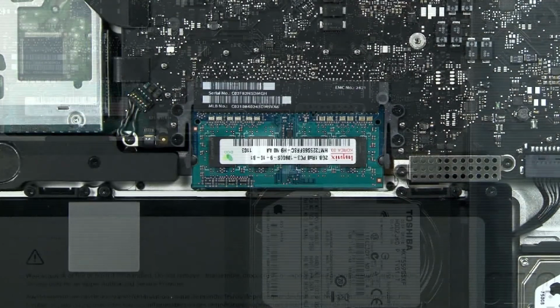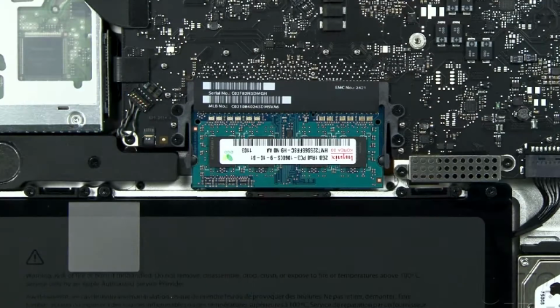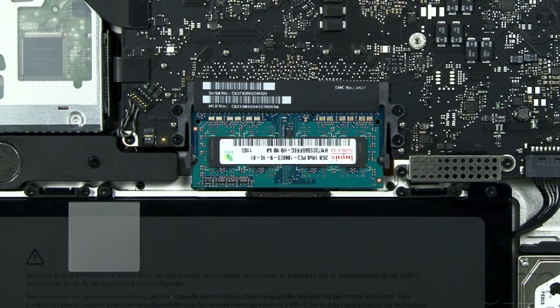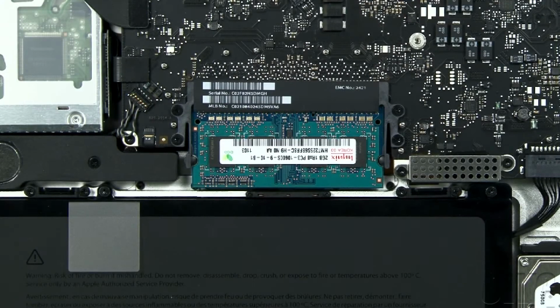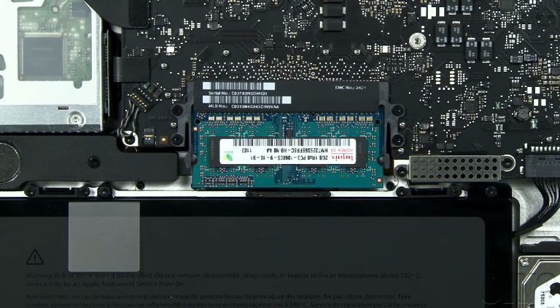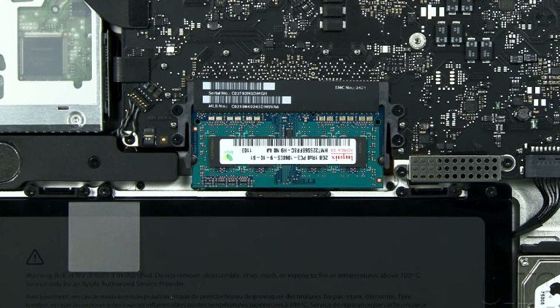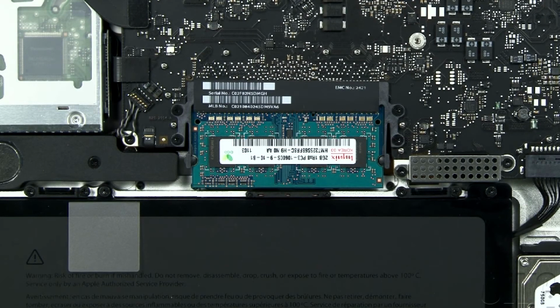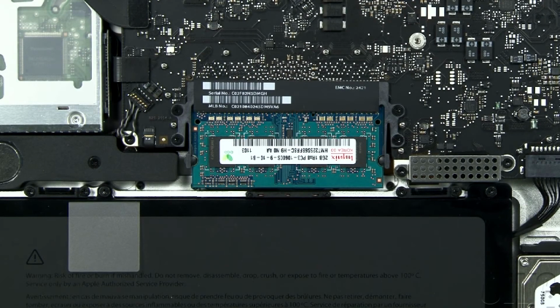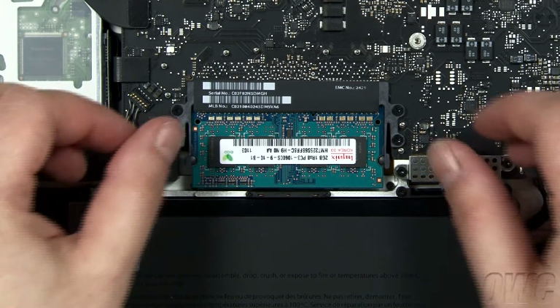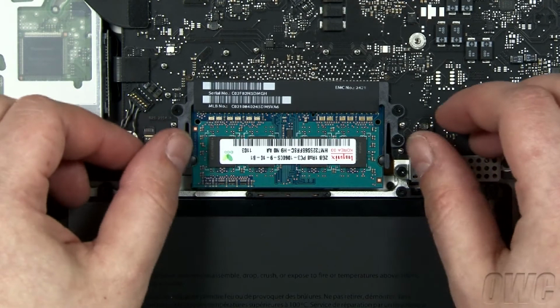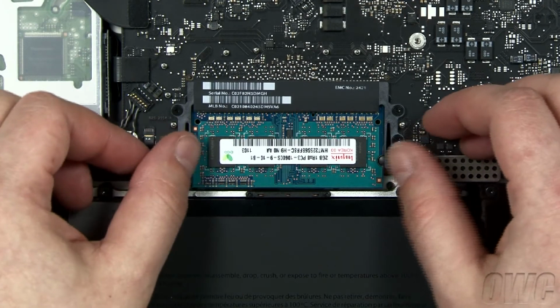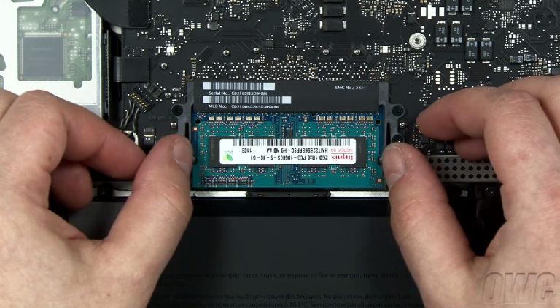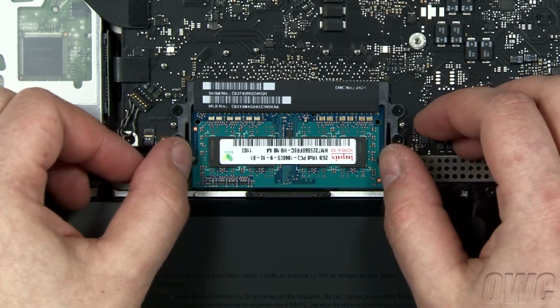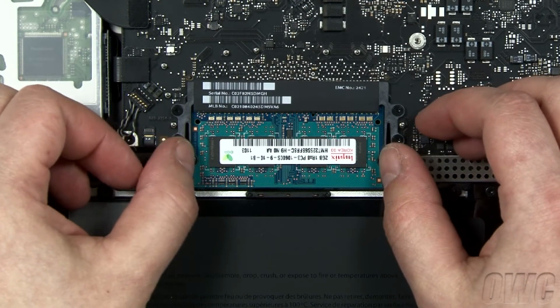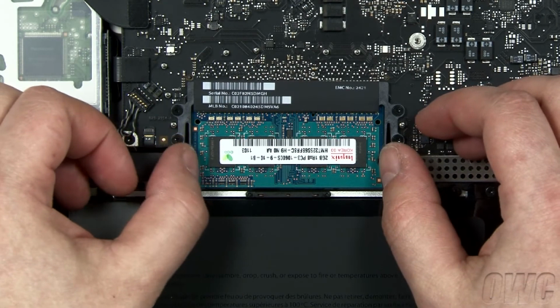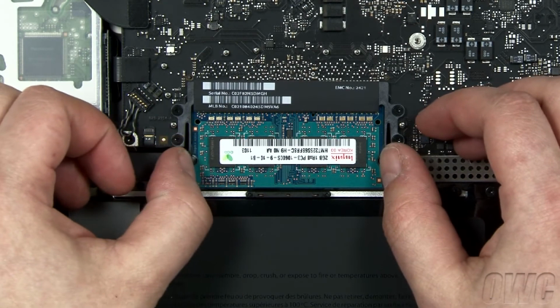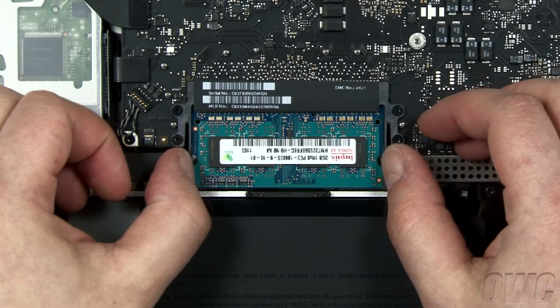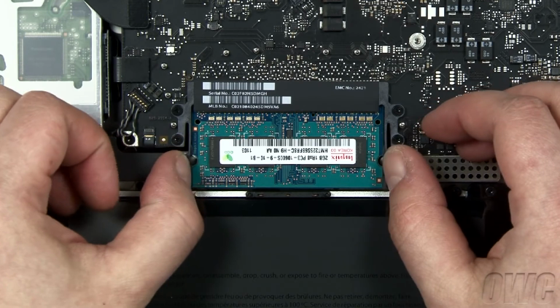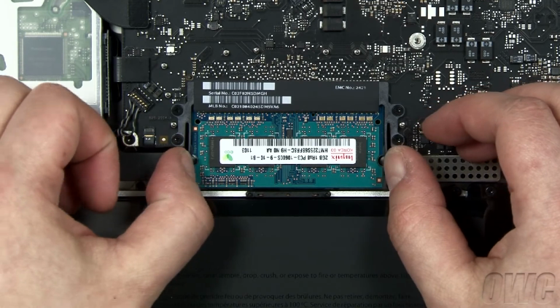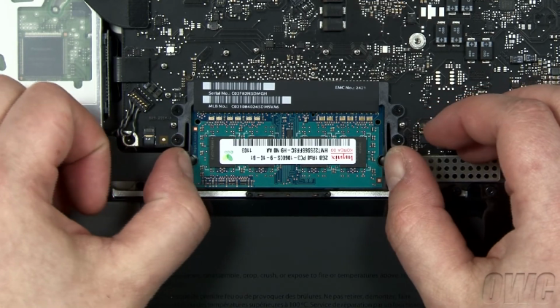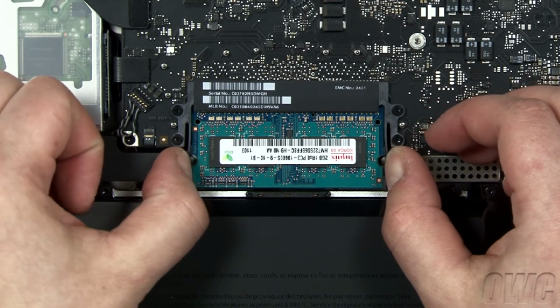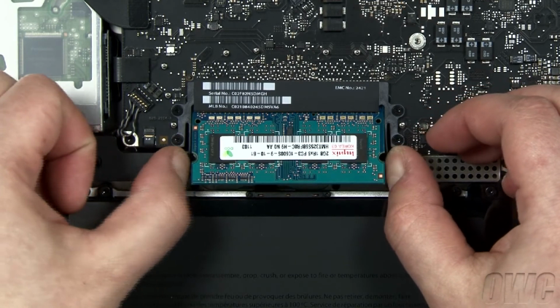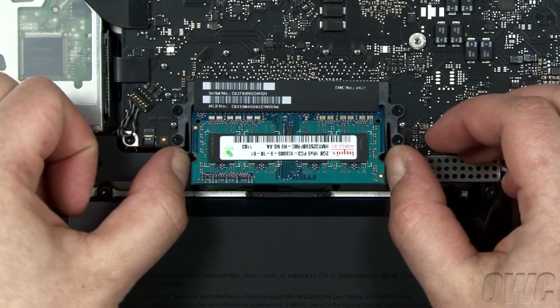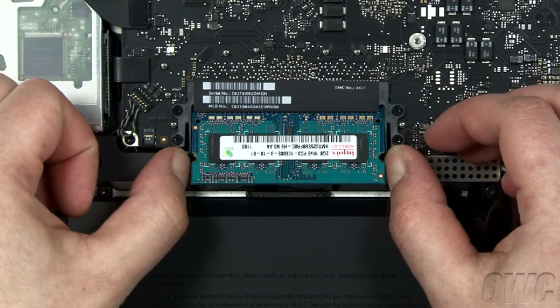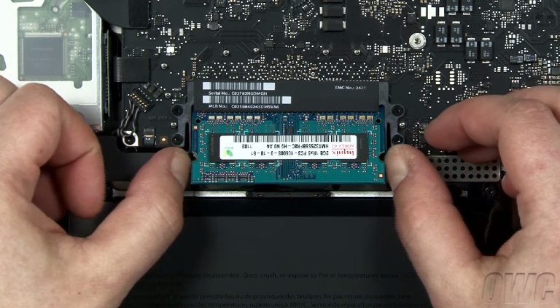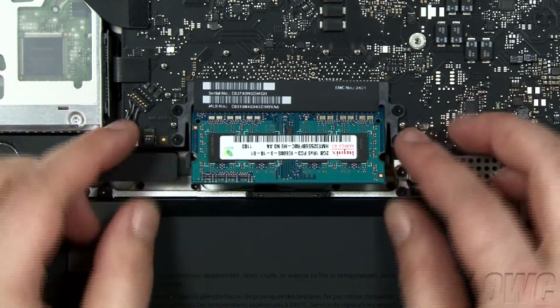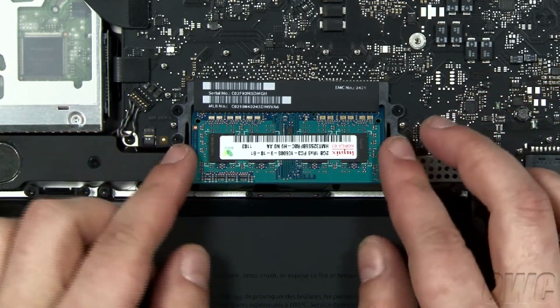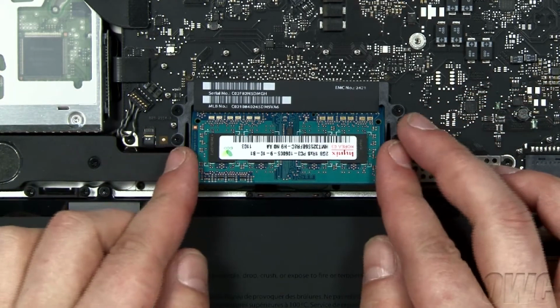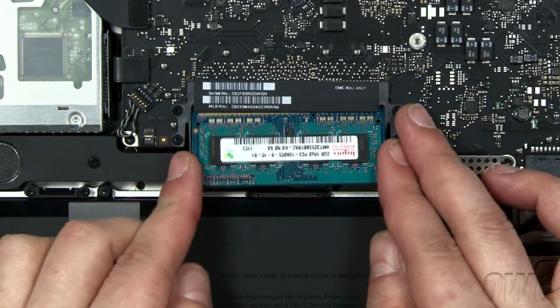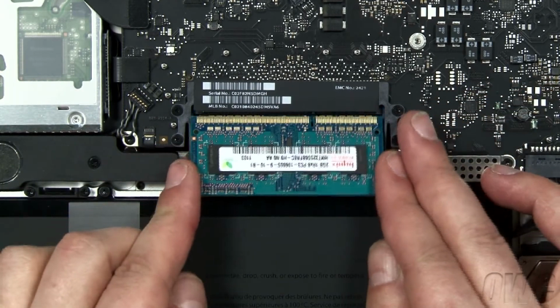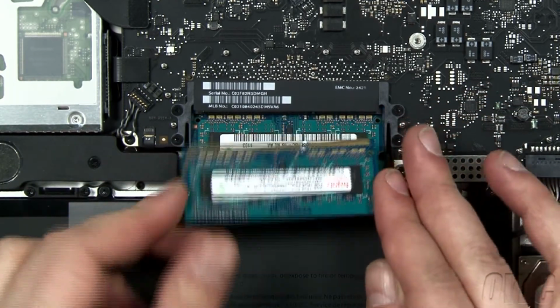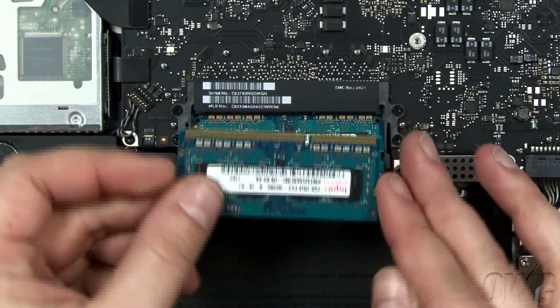To remove the memory, simply push out the two plastic retaining bars until the modules pop up. You can then pull the module straight out of the slot.